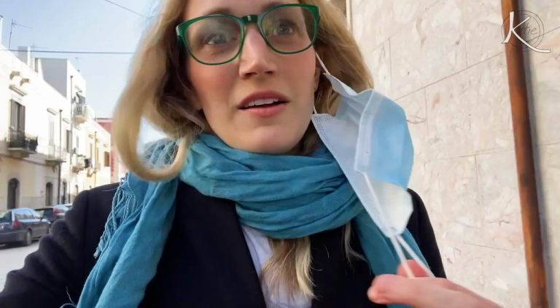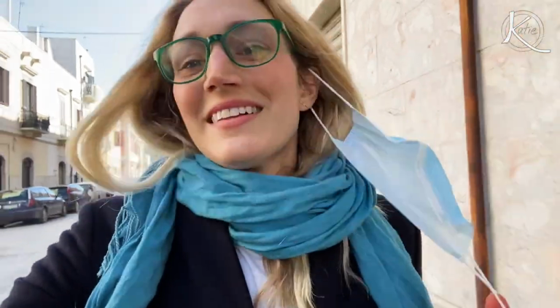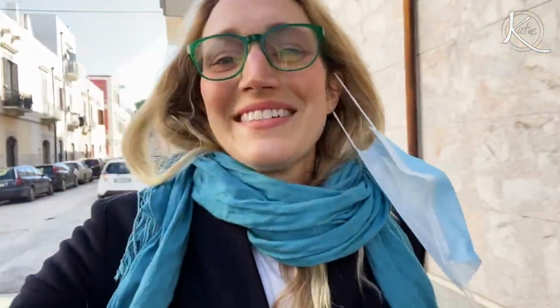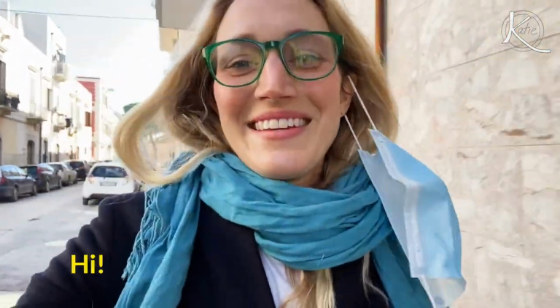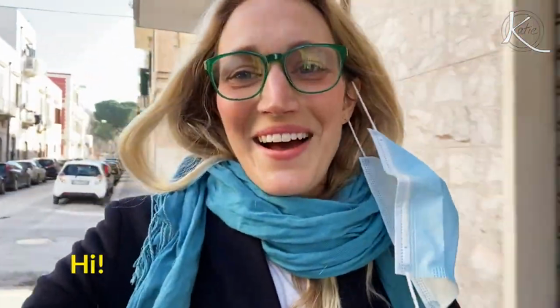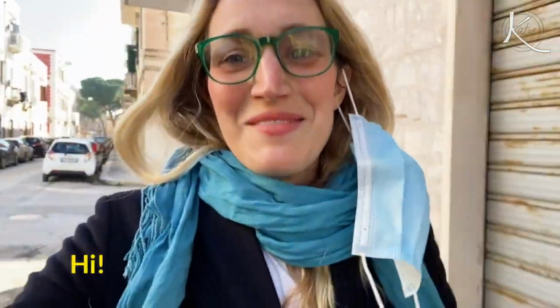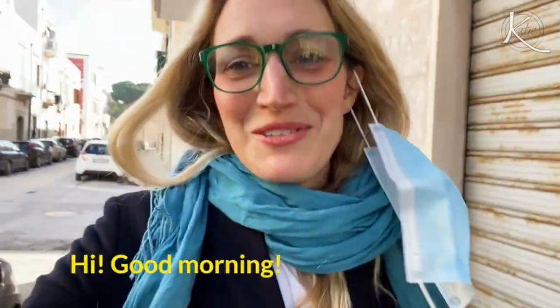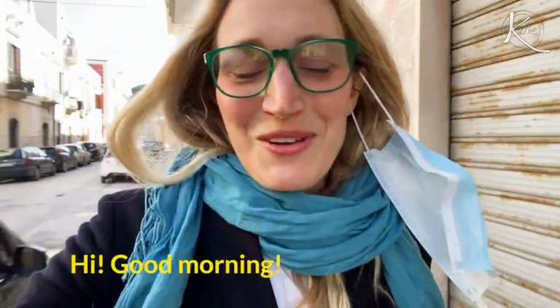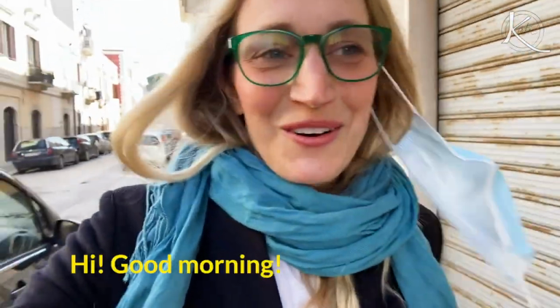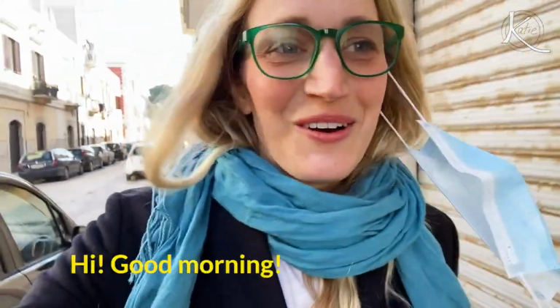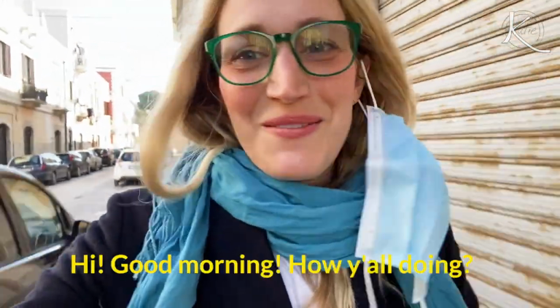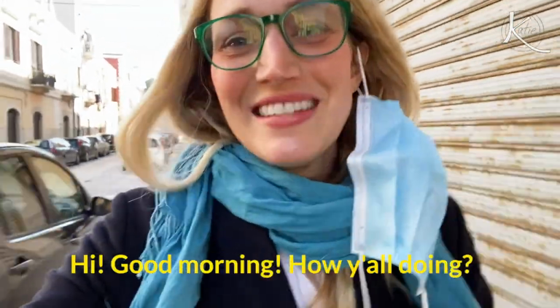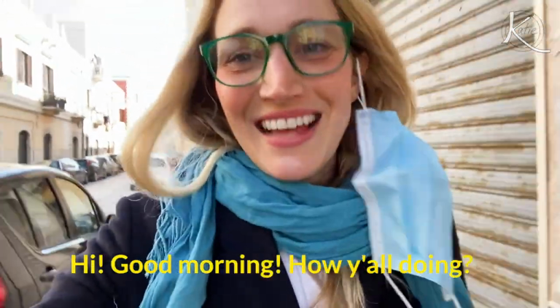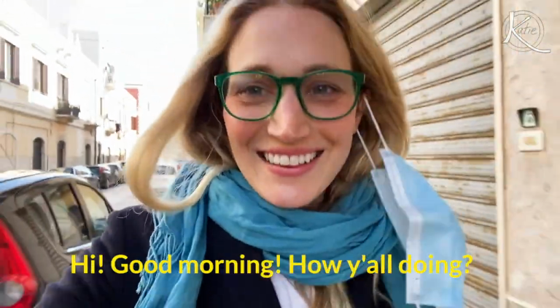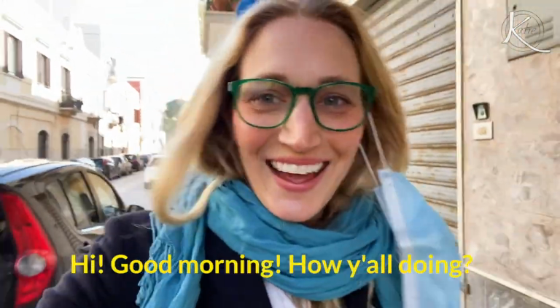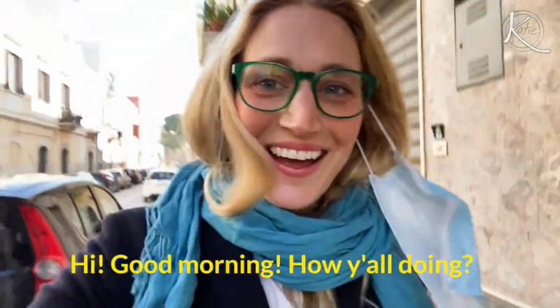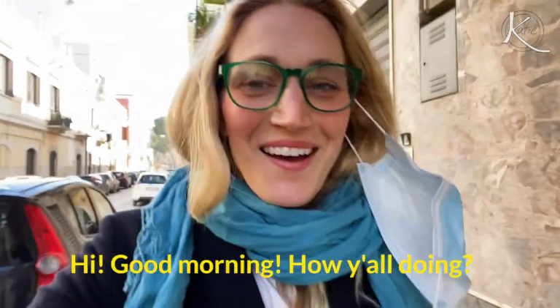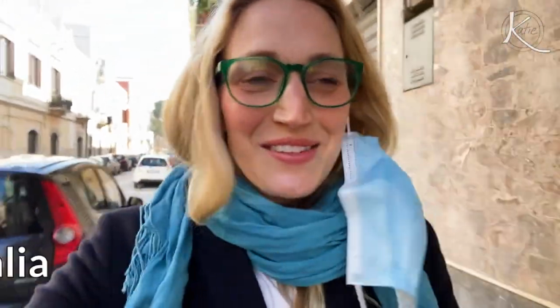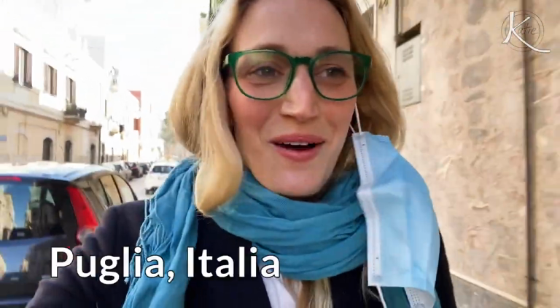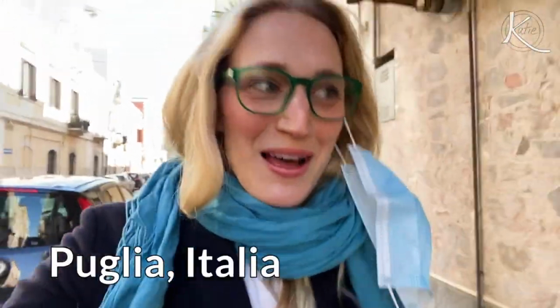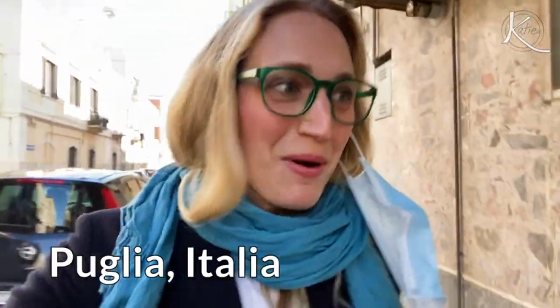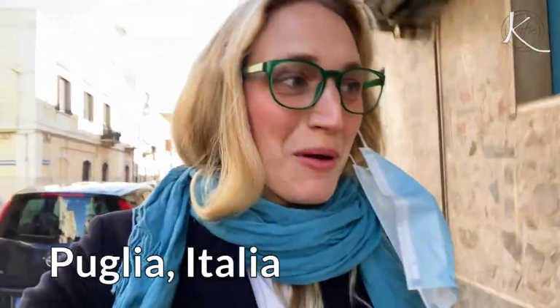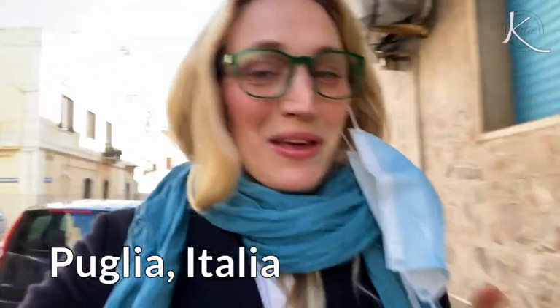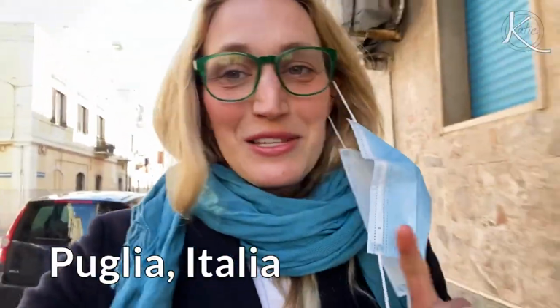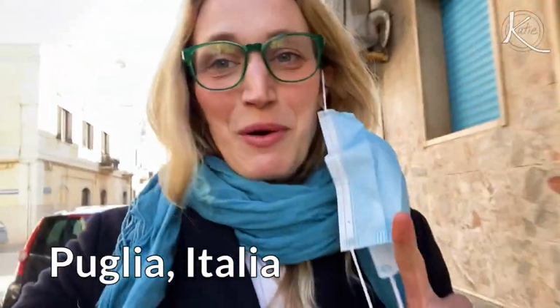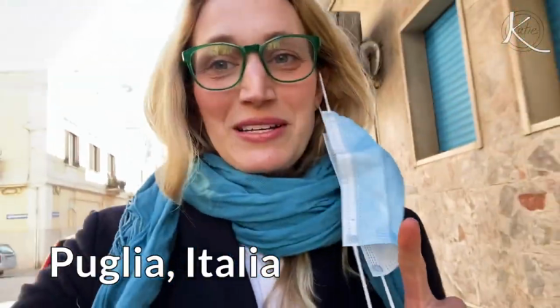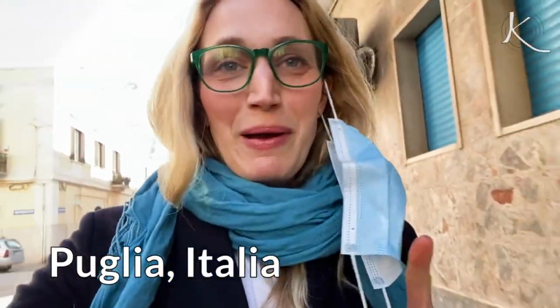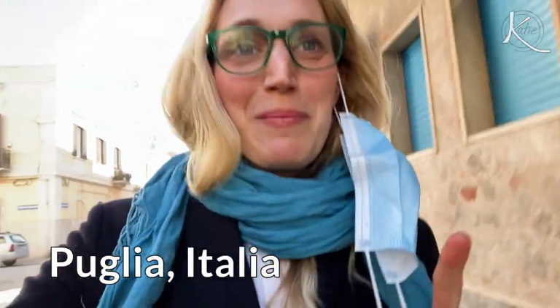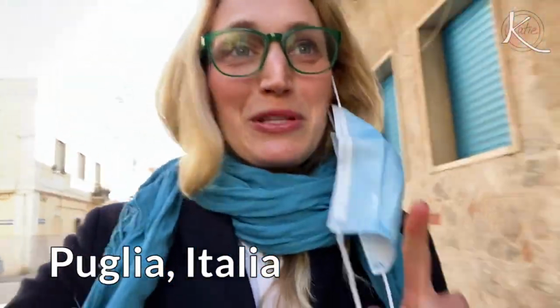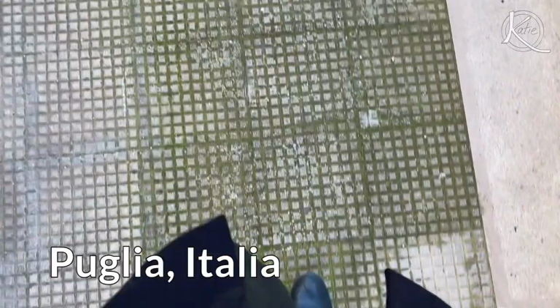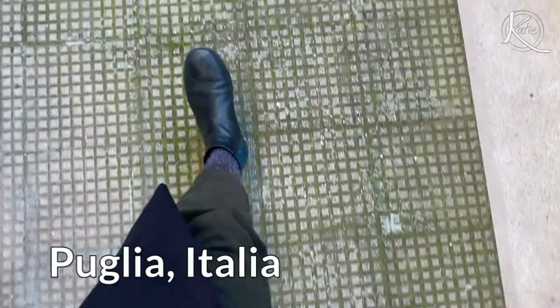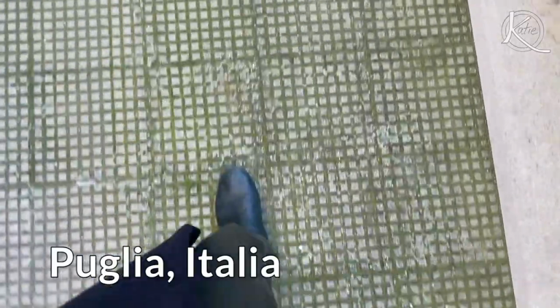Ciao! Buongiorno! Come state? So I'm on my way this morning to pick up some oranges.